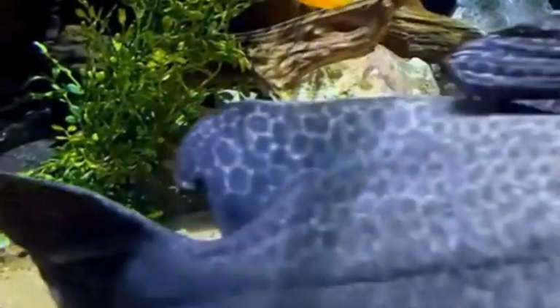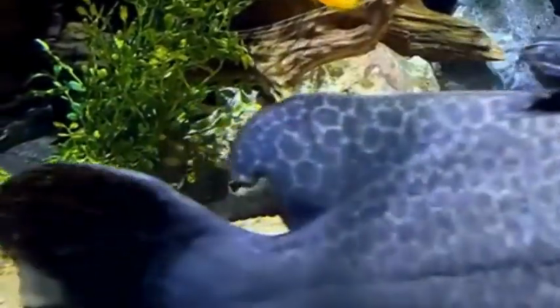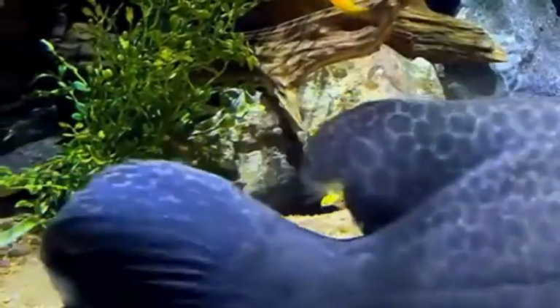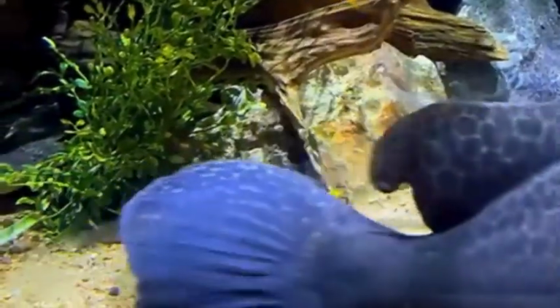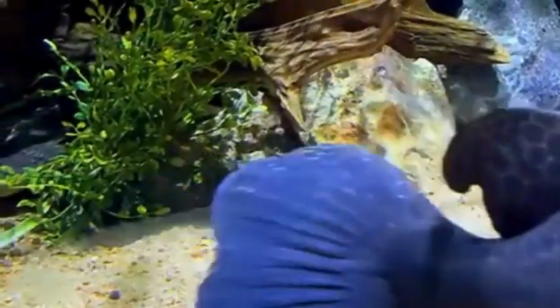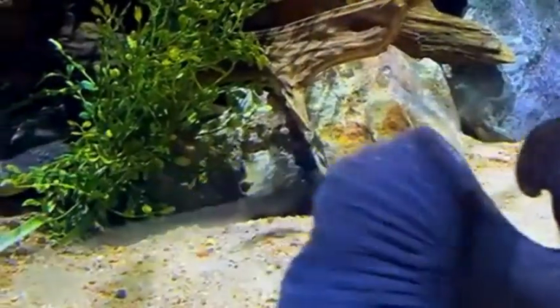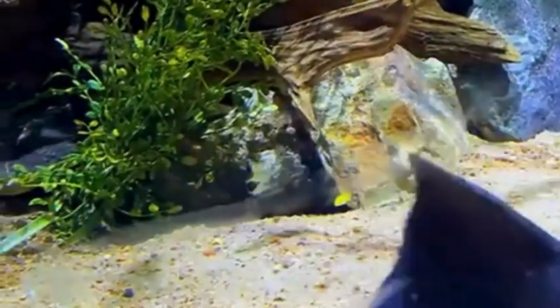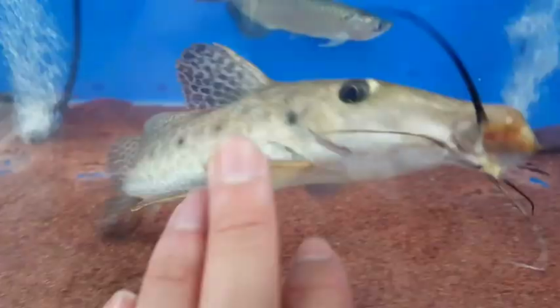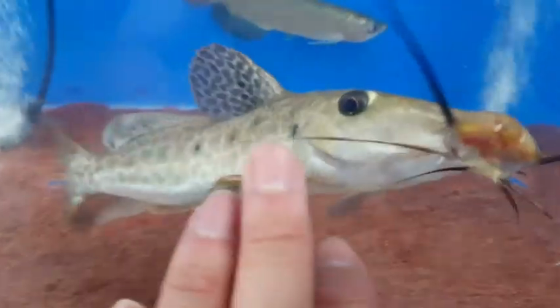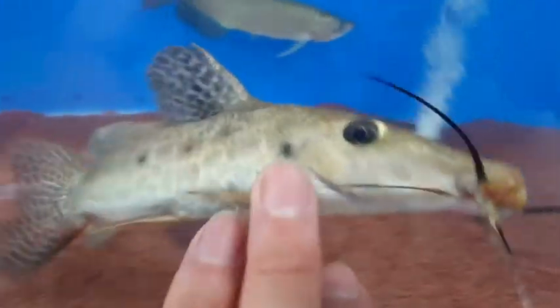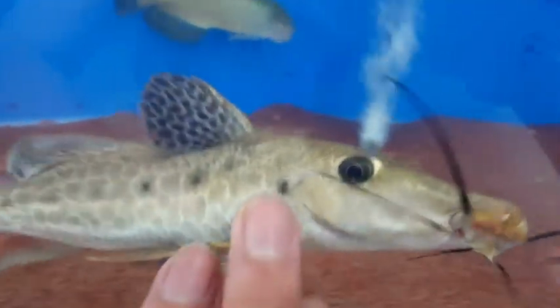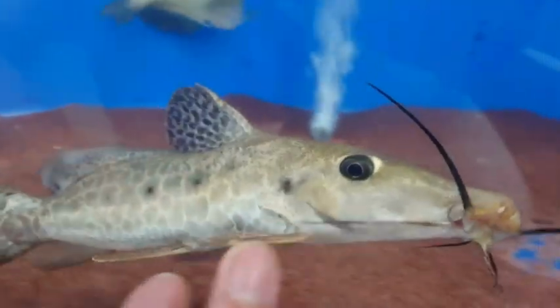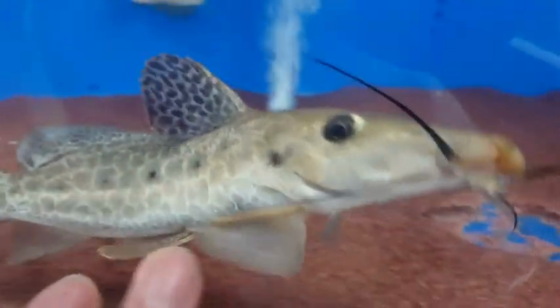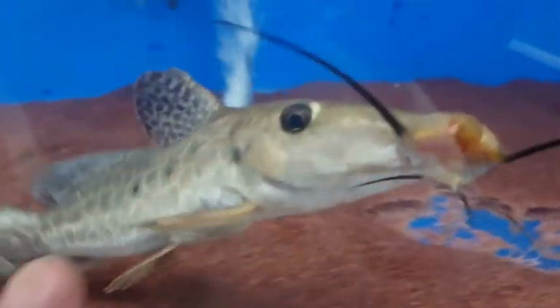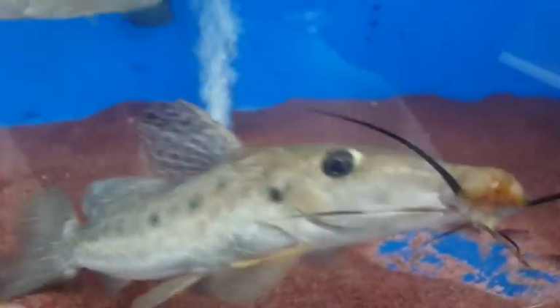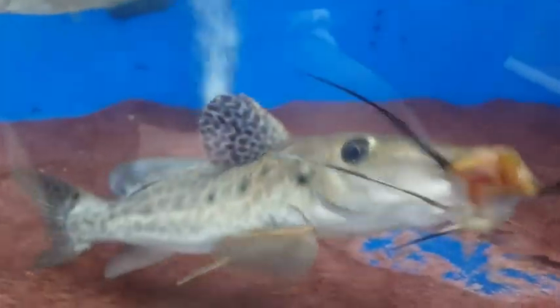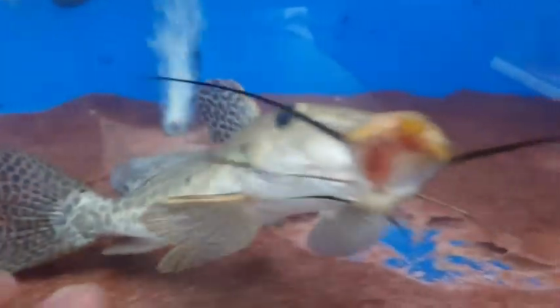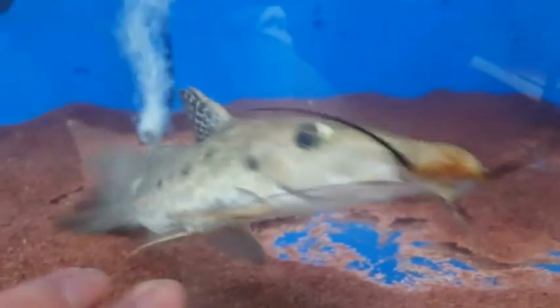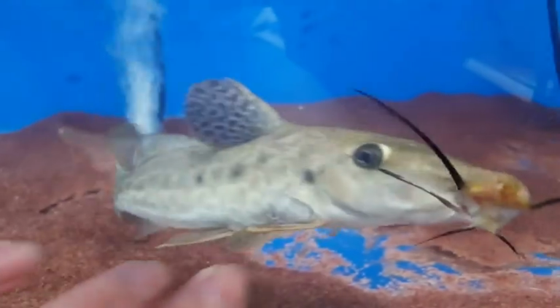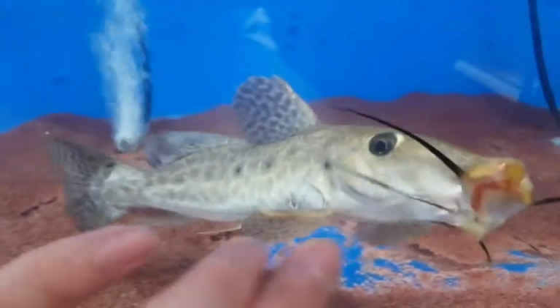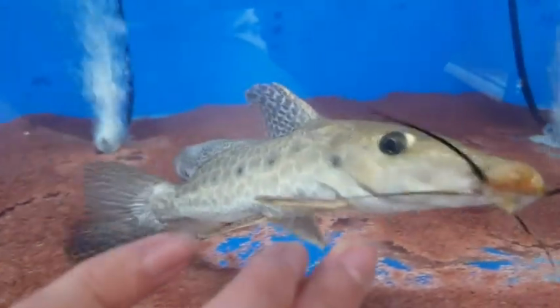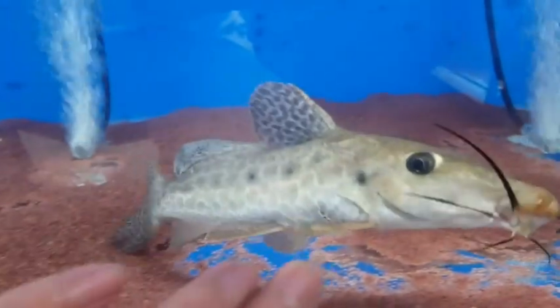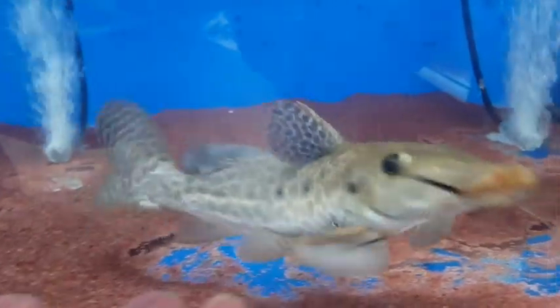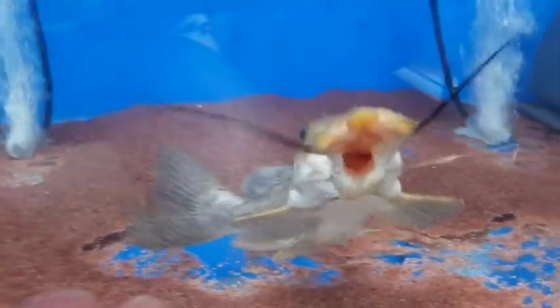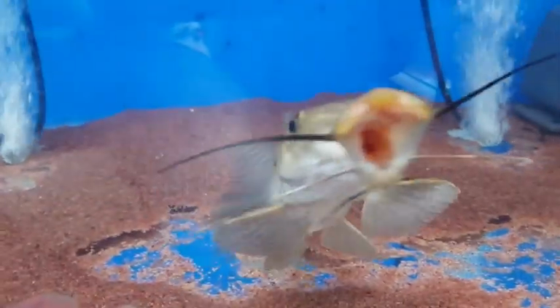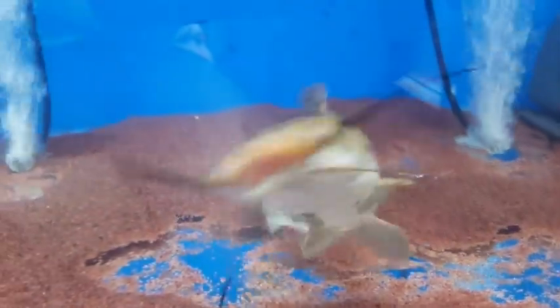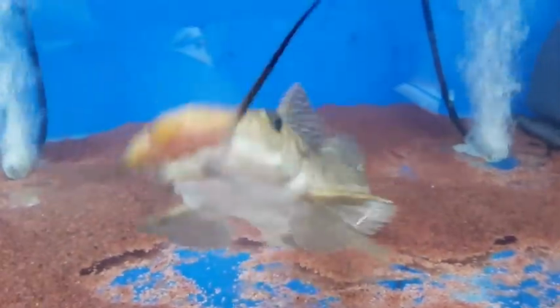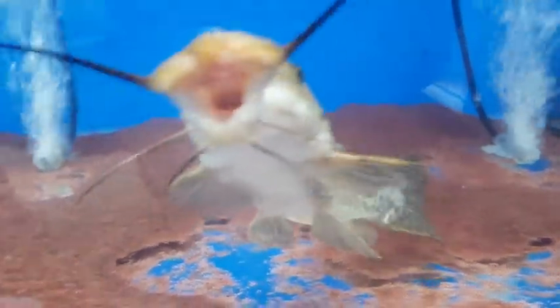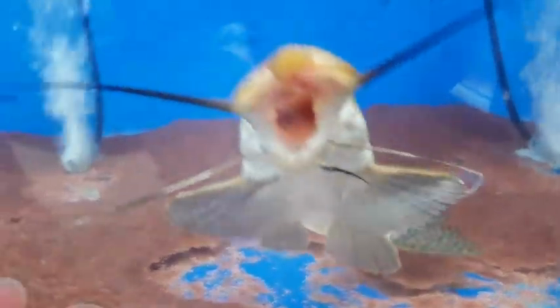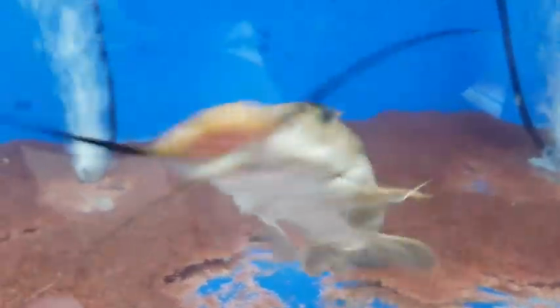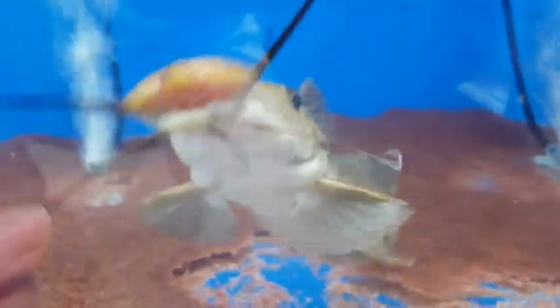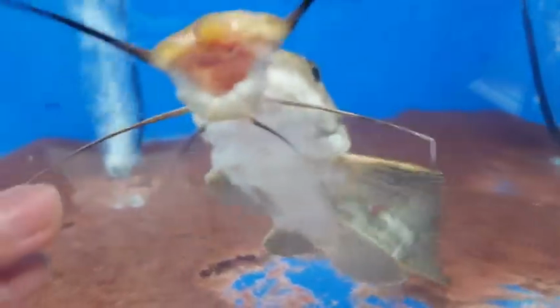Post your thoughts on the giraffe catfish down in the comments. I hope you enjoyed this video. Please like, comment, and share.